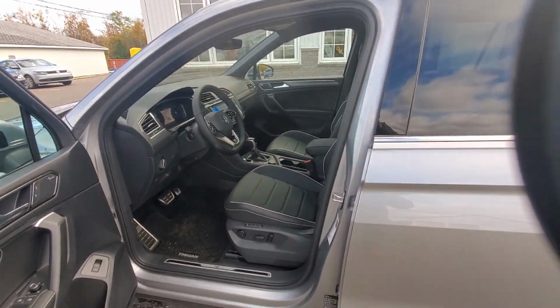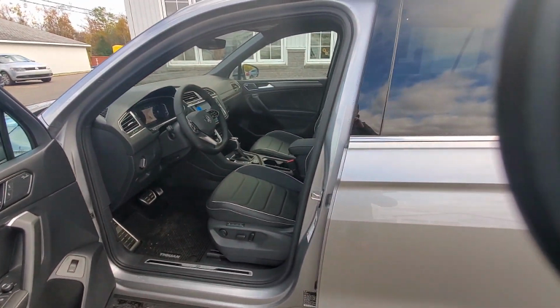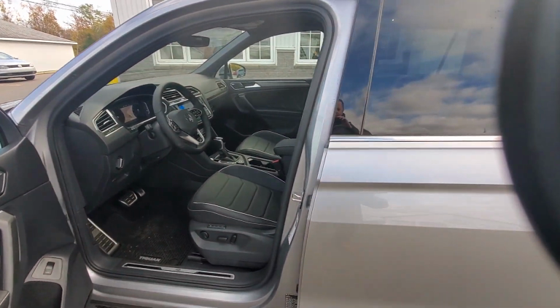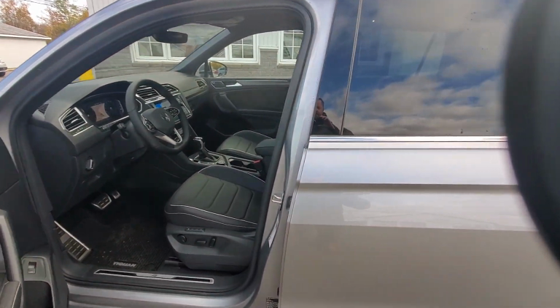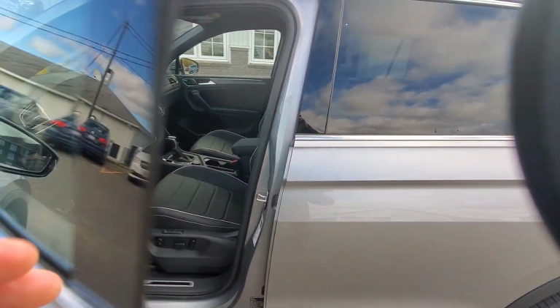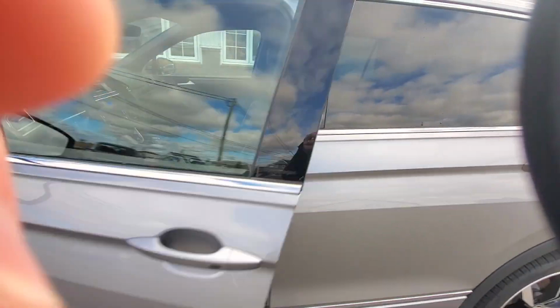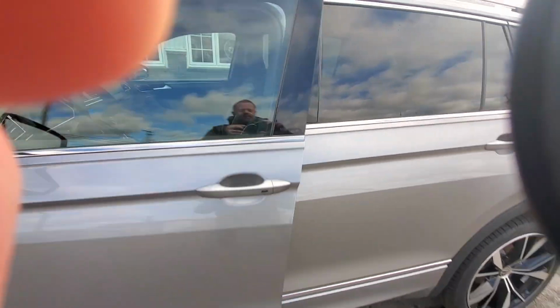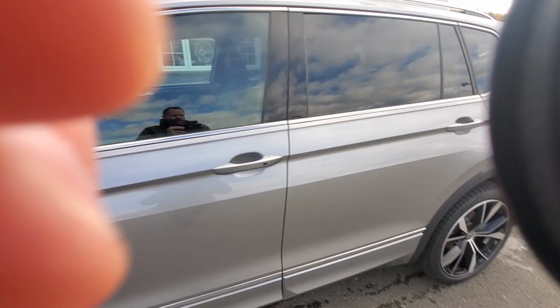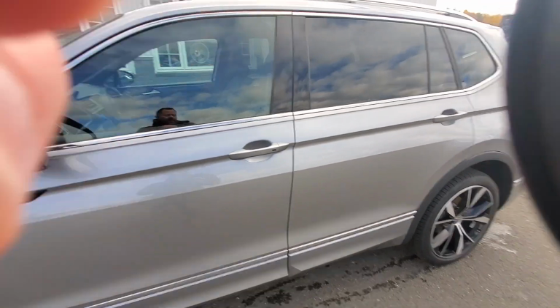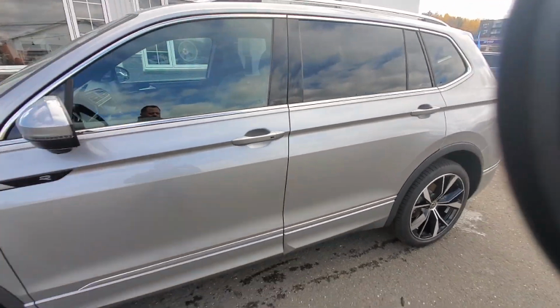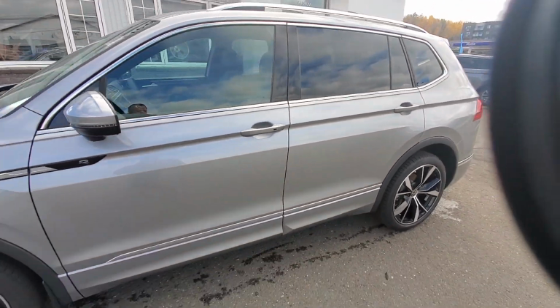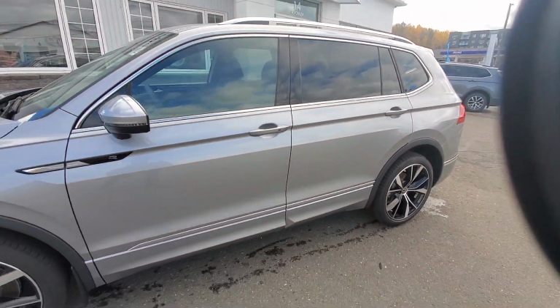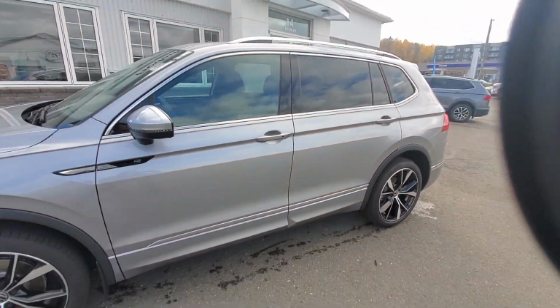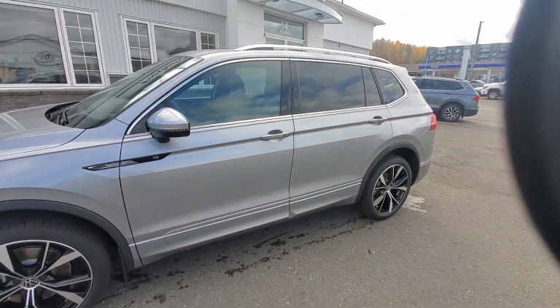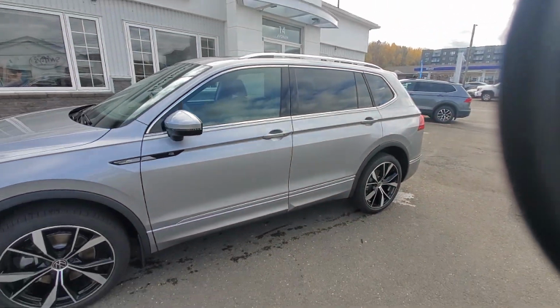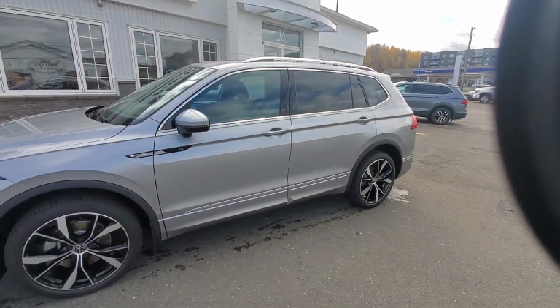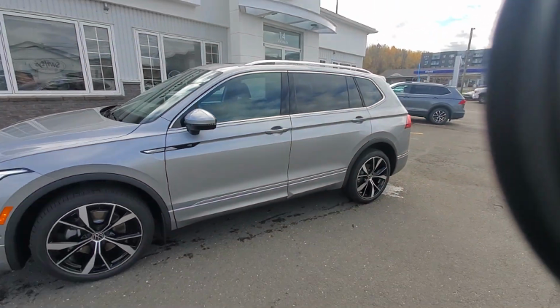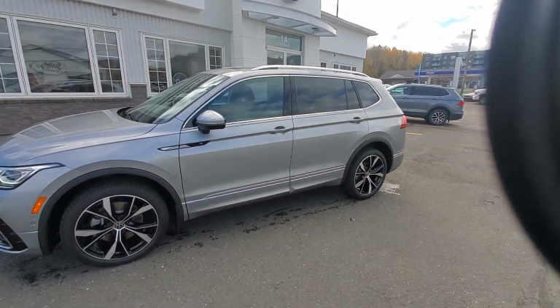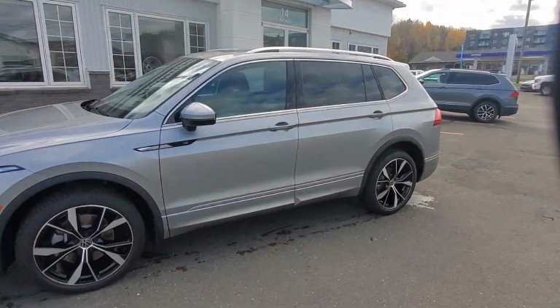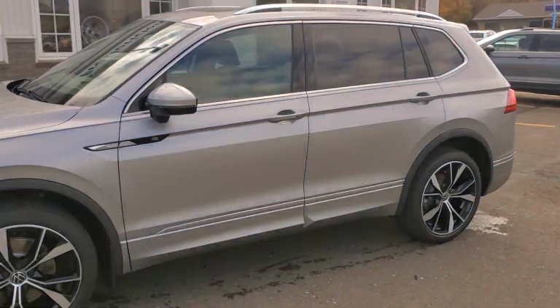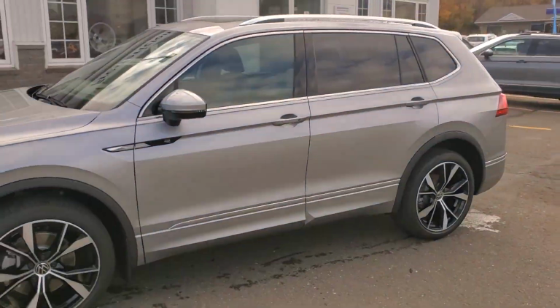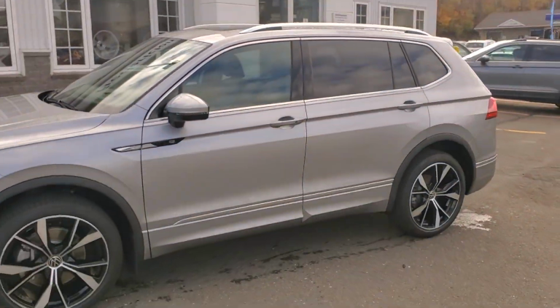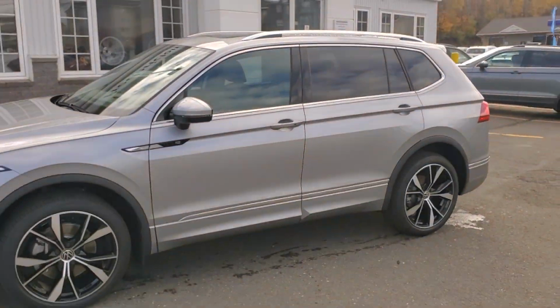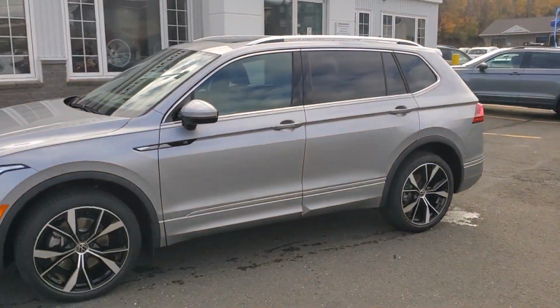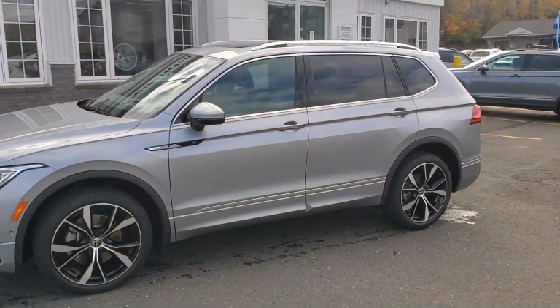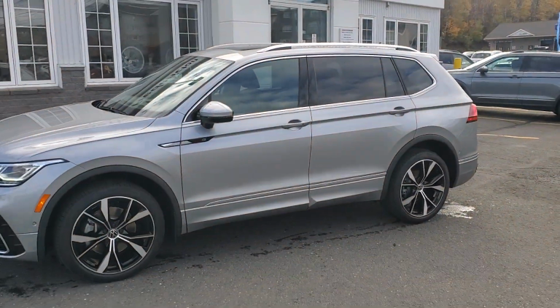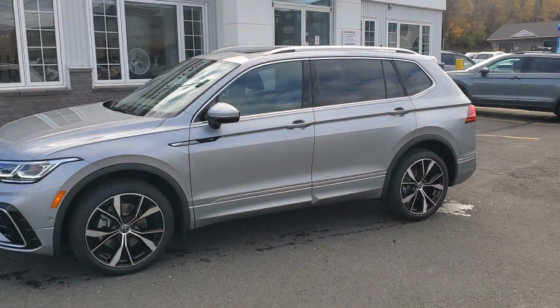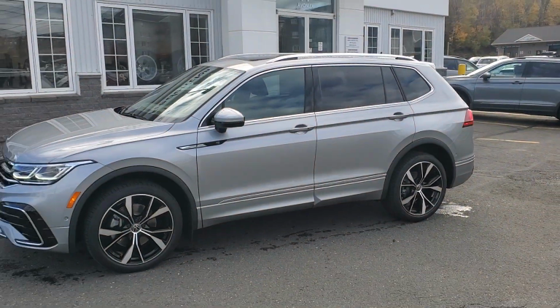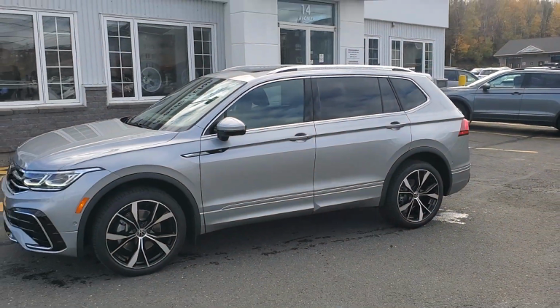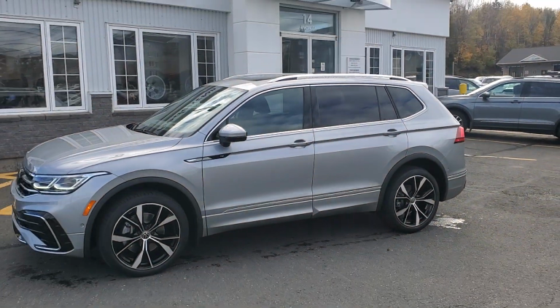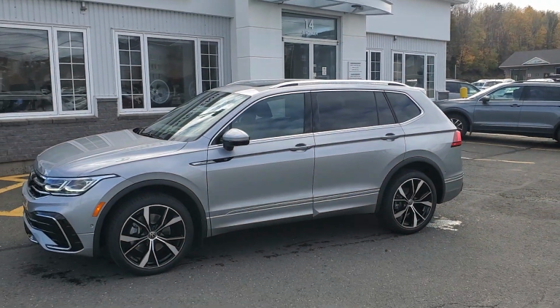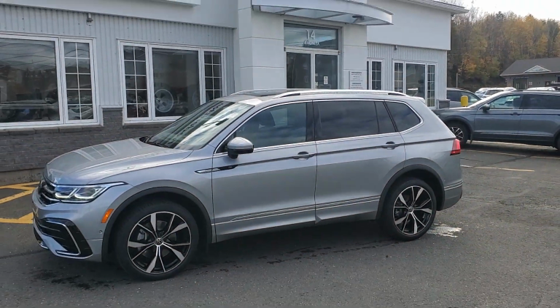This vehicle is available for immediate sale, so don't wait too long. Thanks for checking it out.